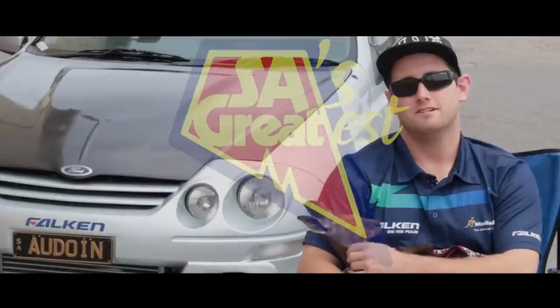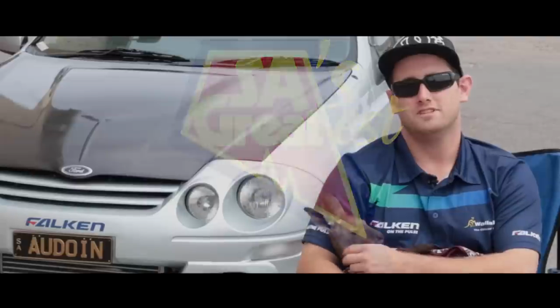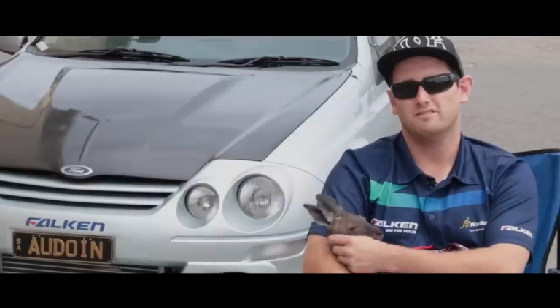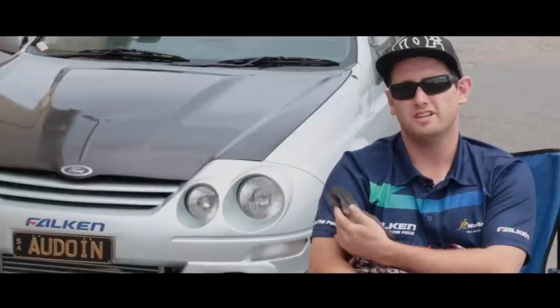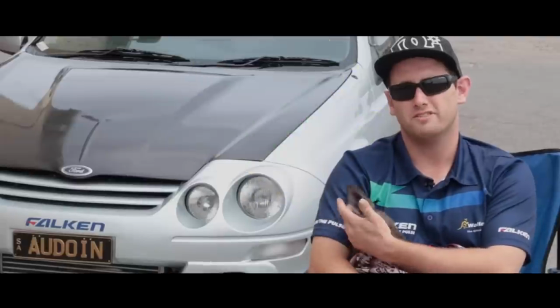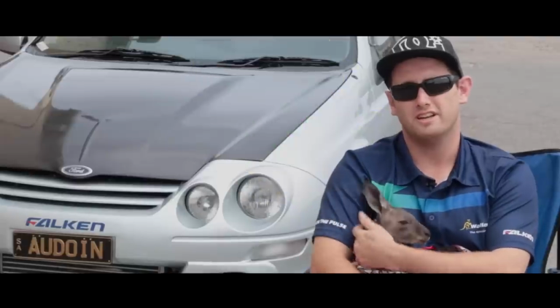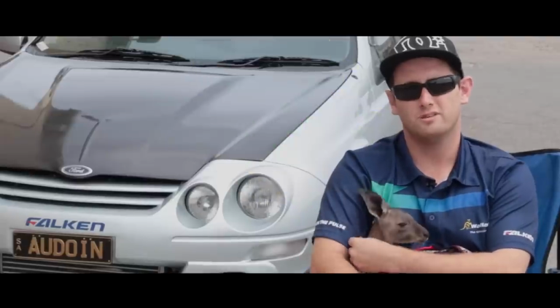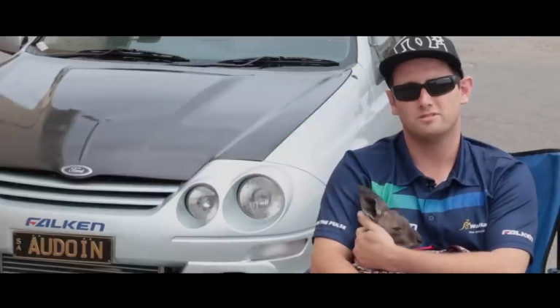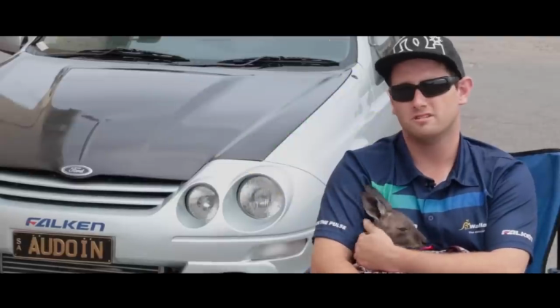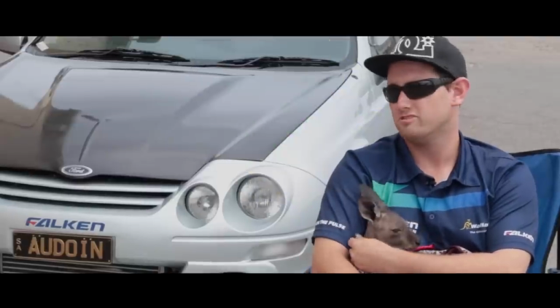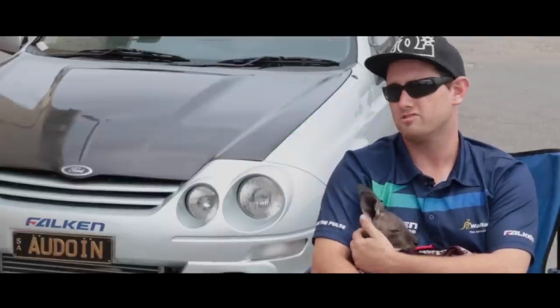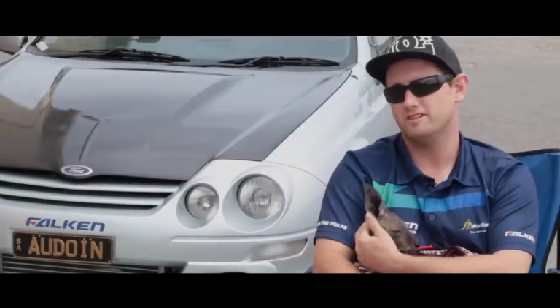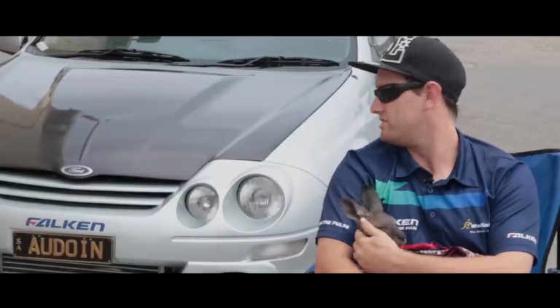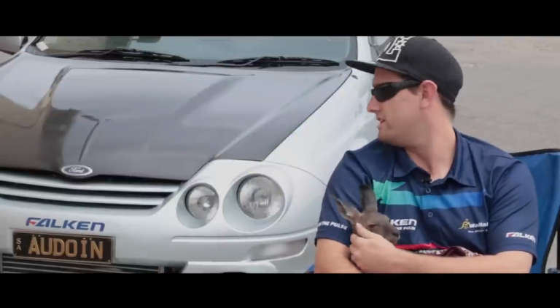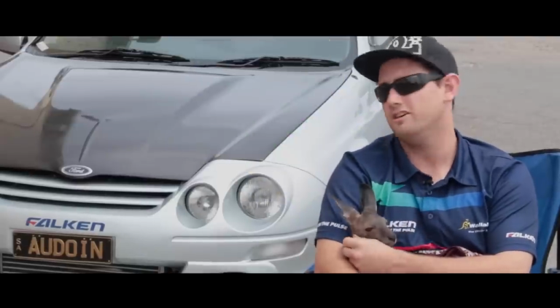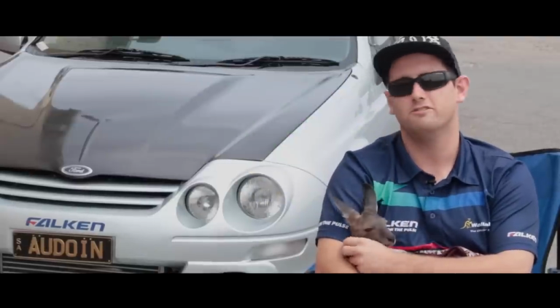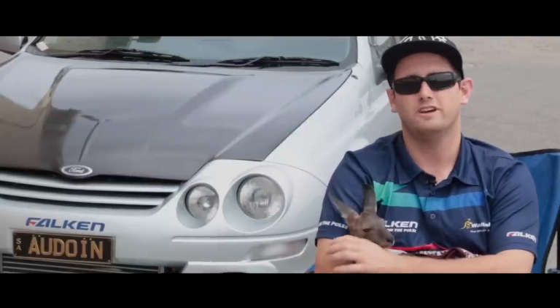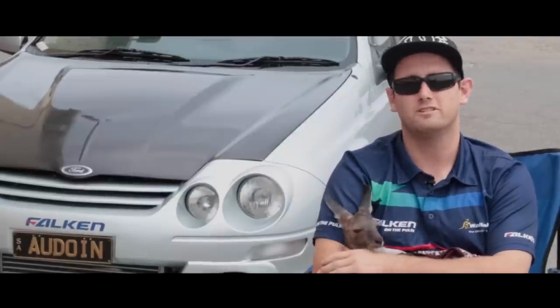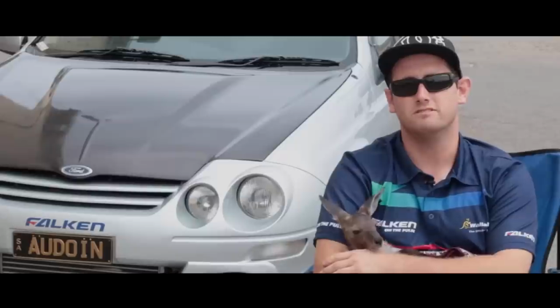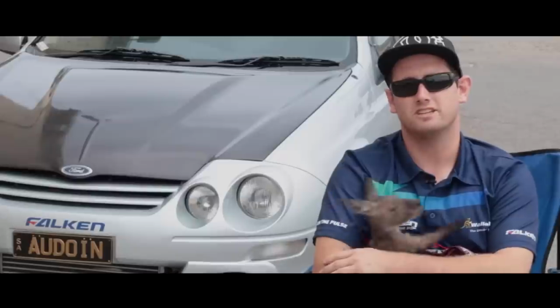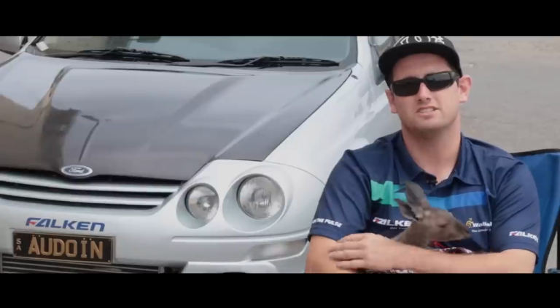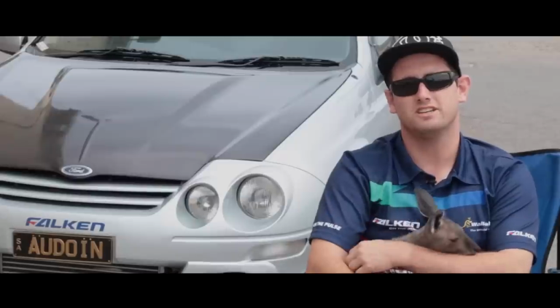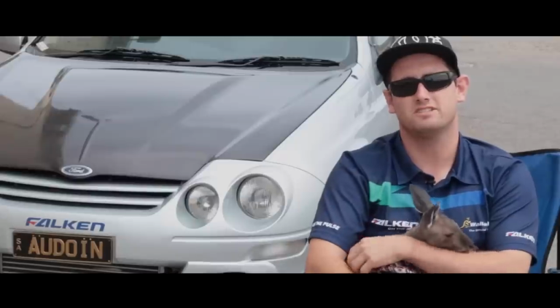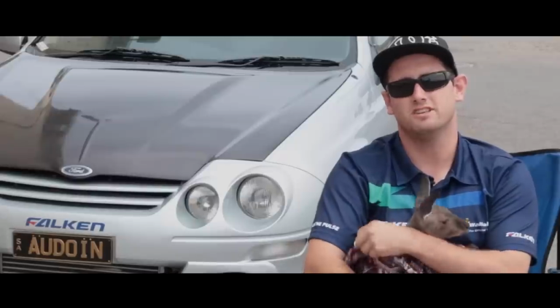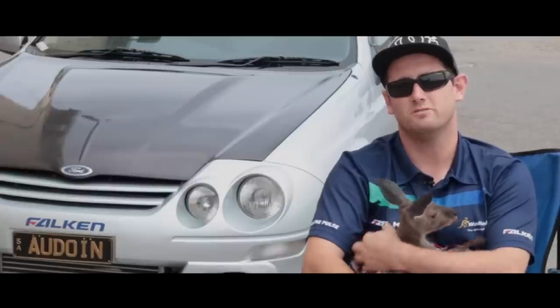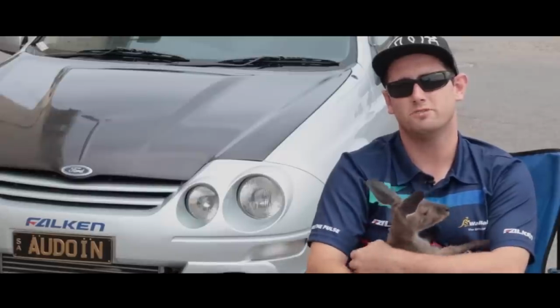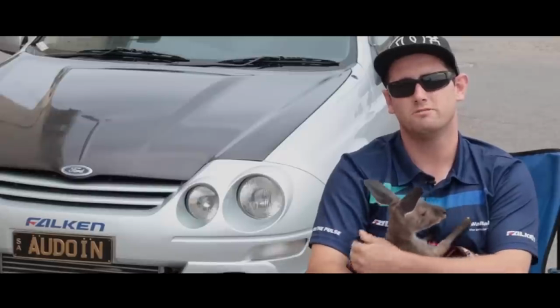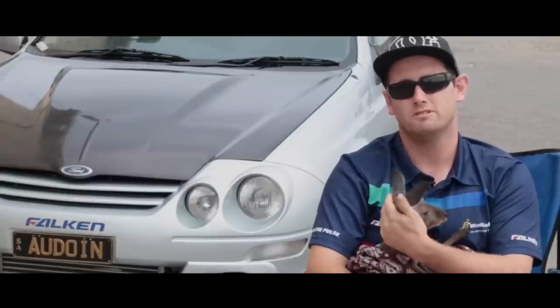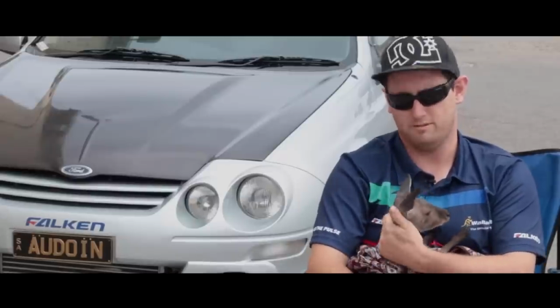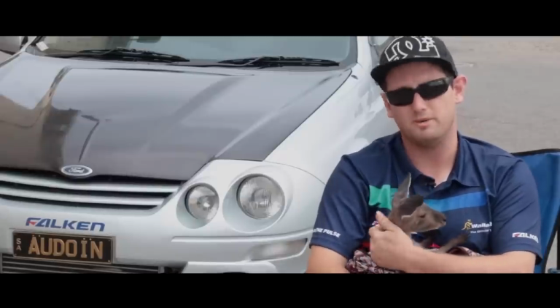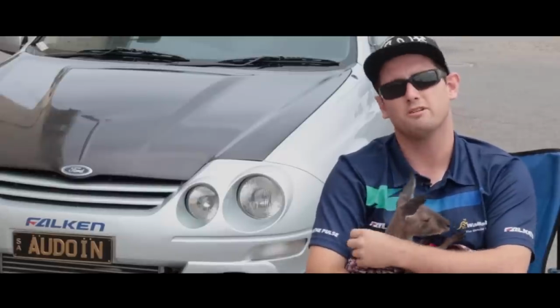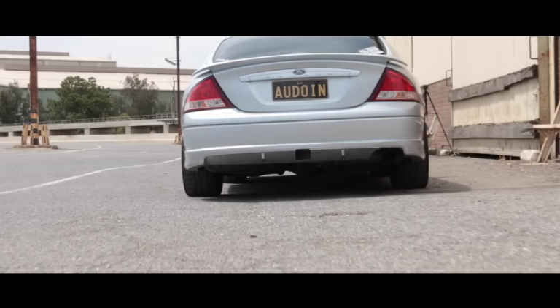I'm Dale Van Eck from the Adelaide Hills, truck driver, got an AU Falcon XR6 2001 model and a baby kangaroo.